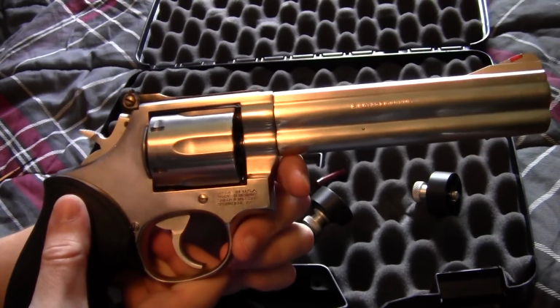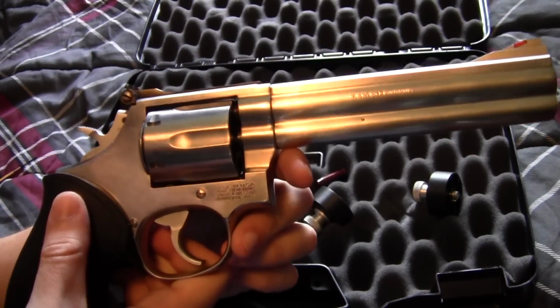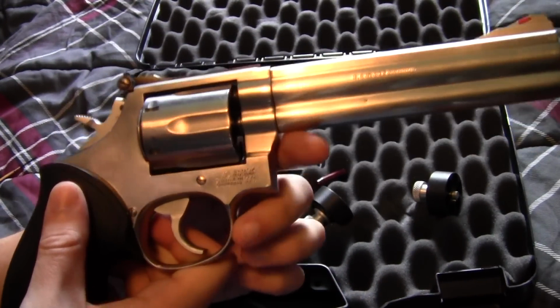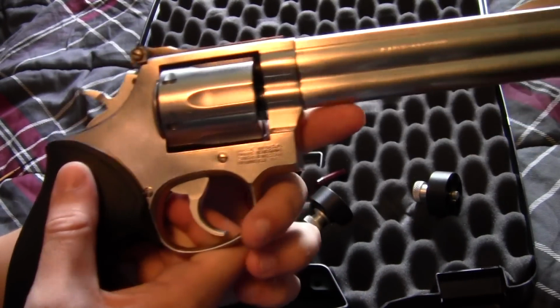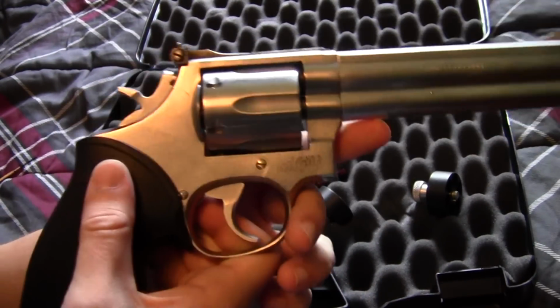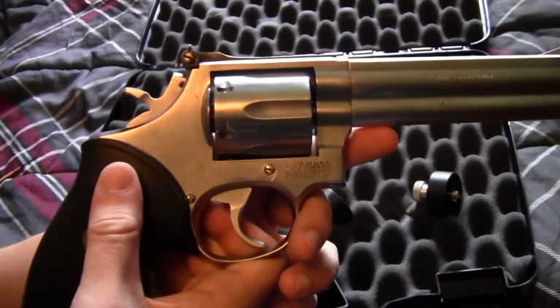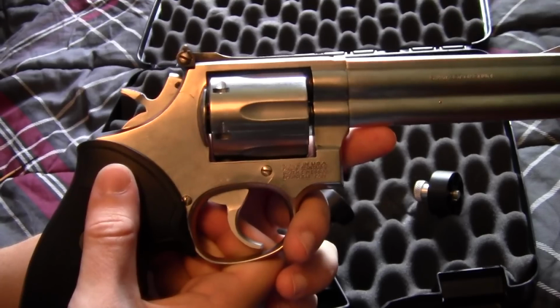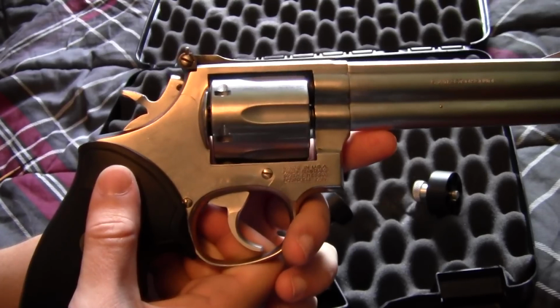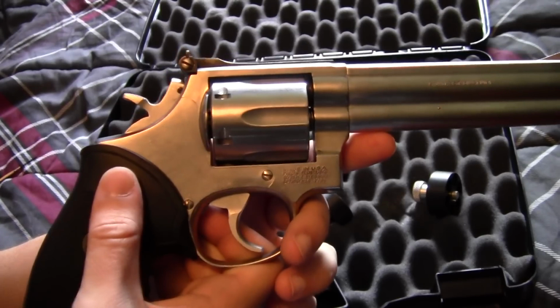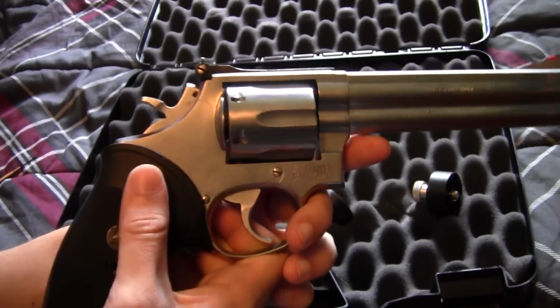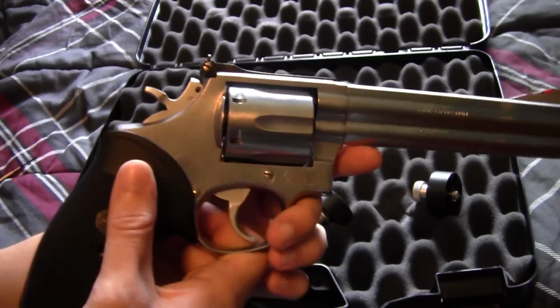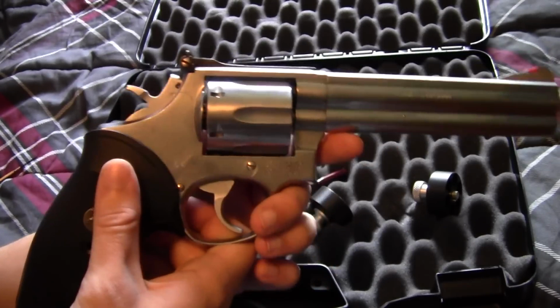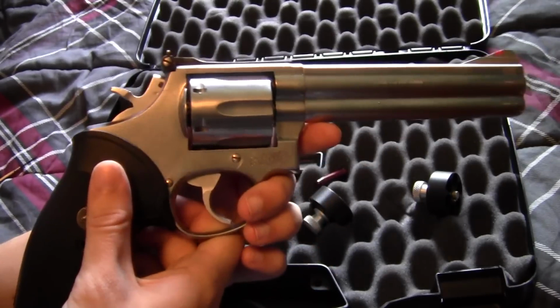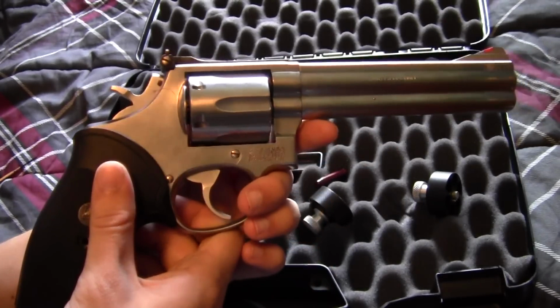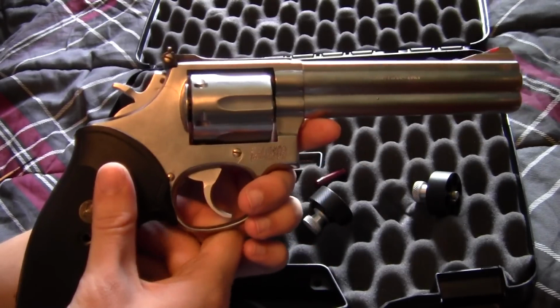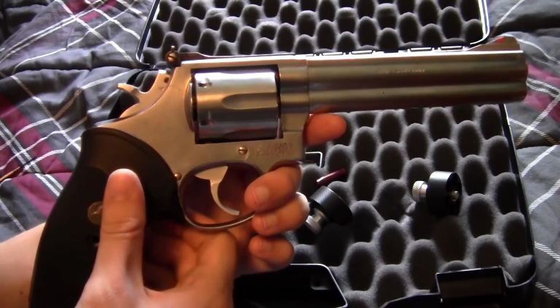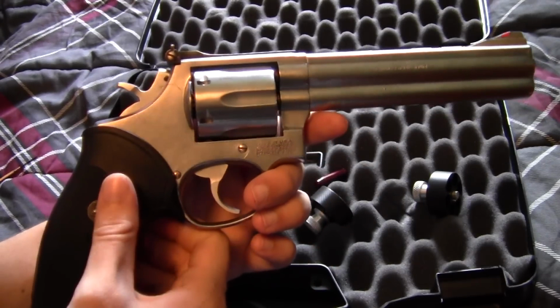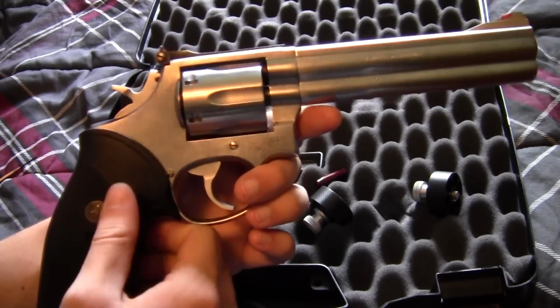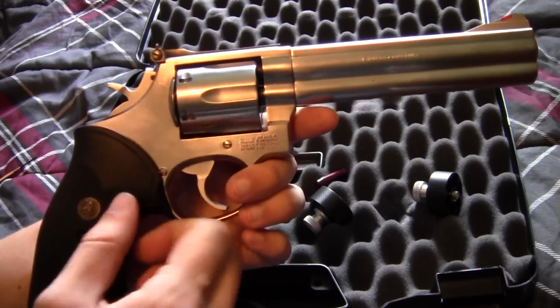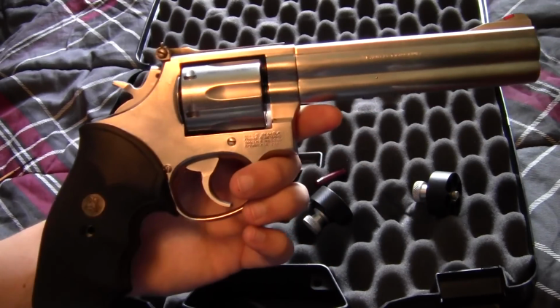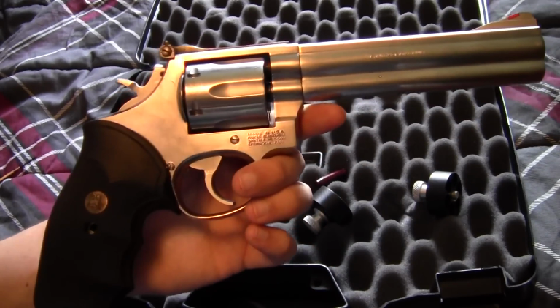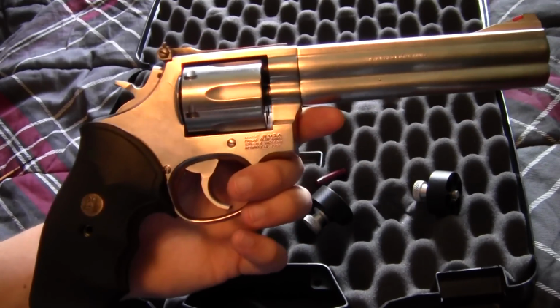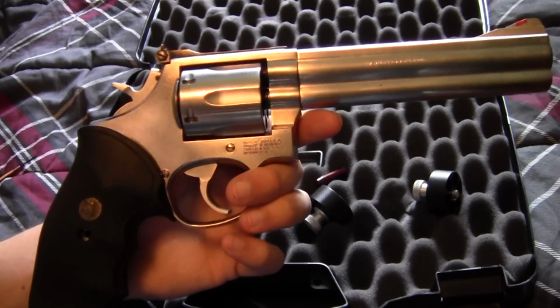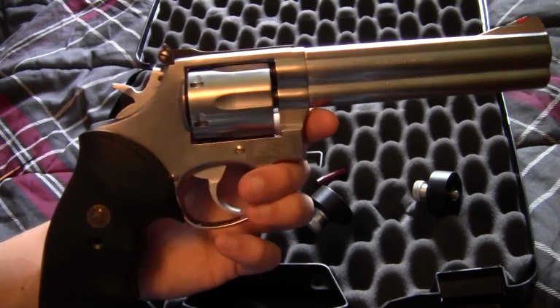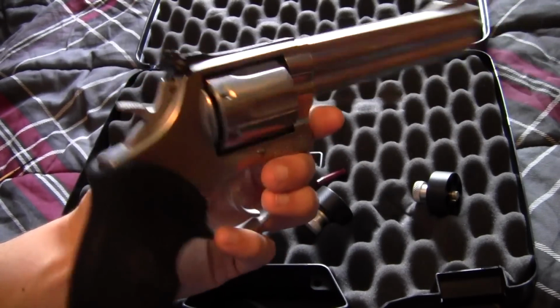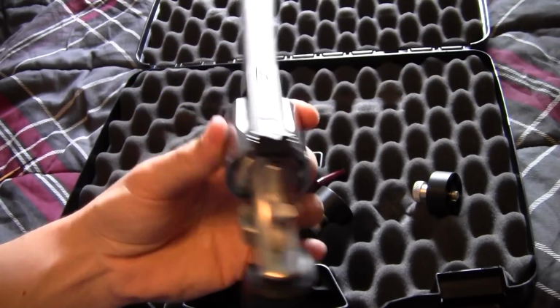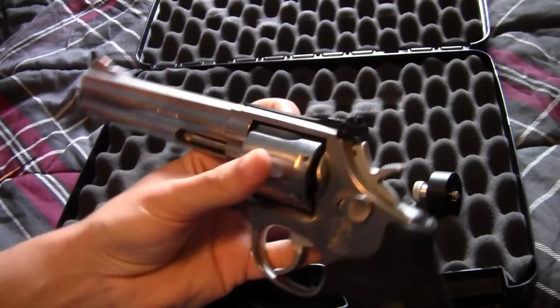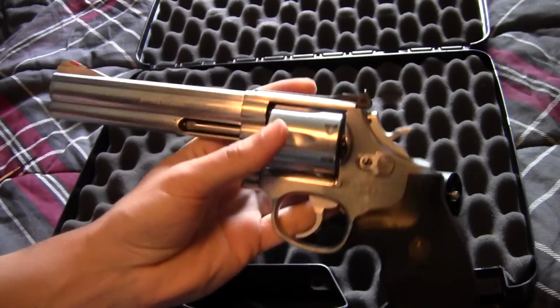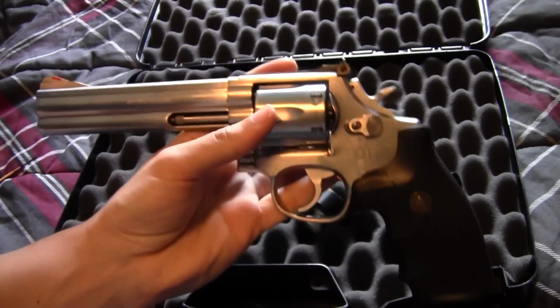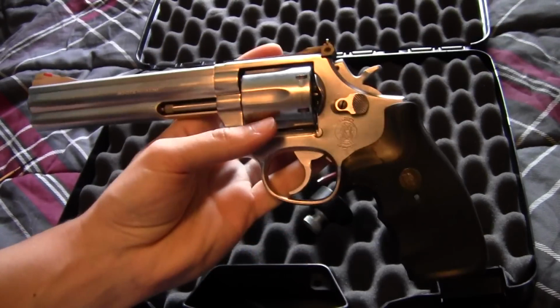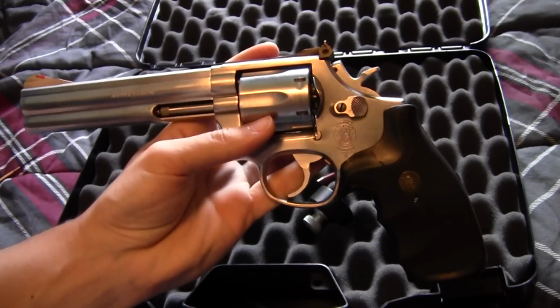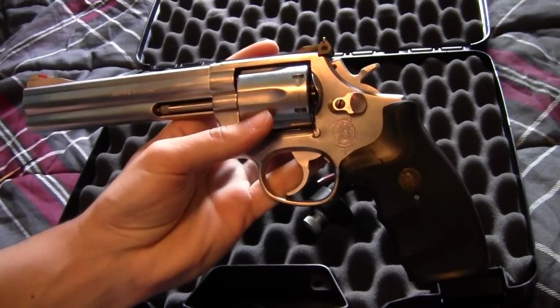That's my review of the Smith & Wesson 686 revolver. Hope you enjoyed it.